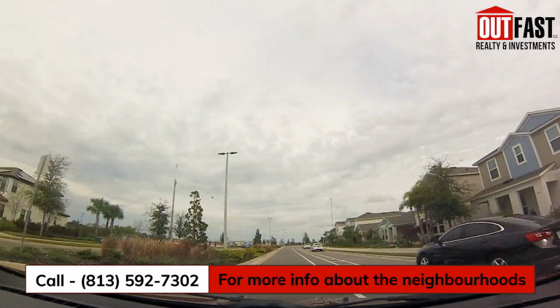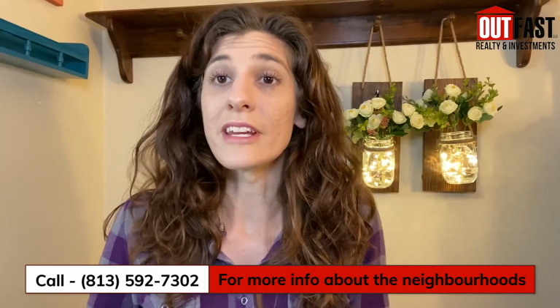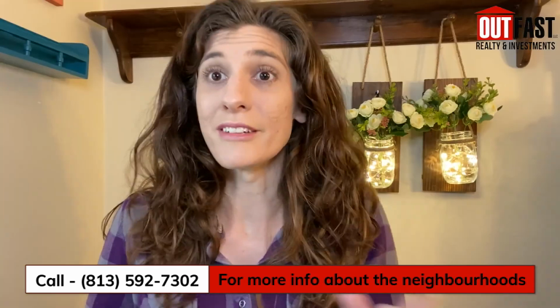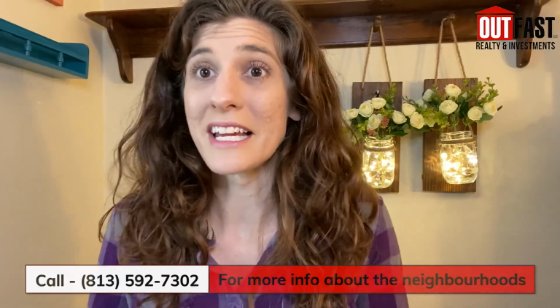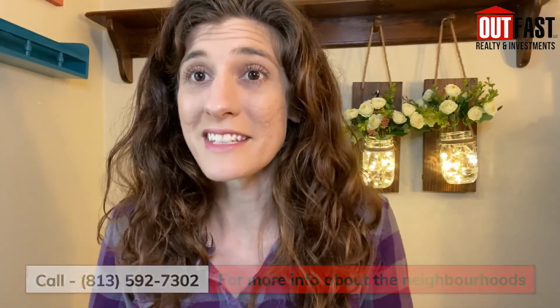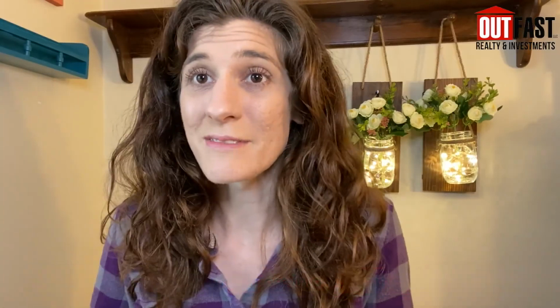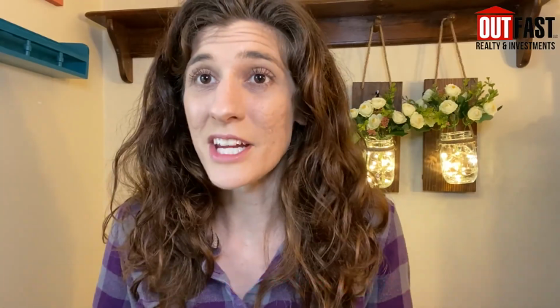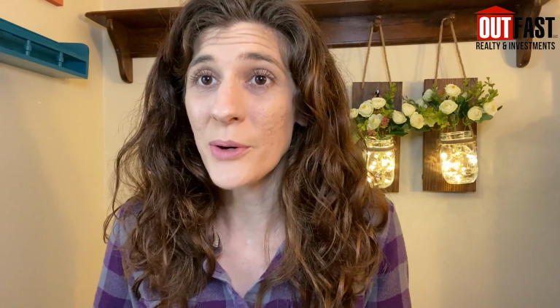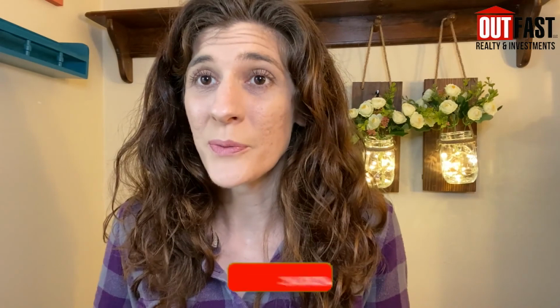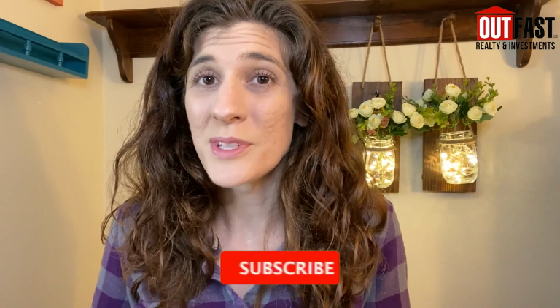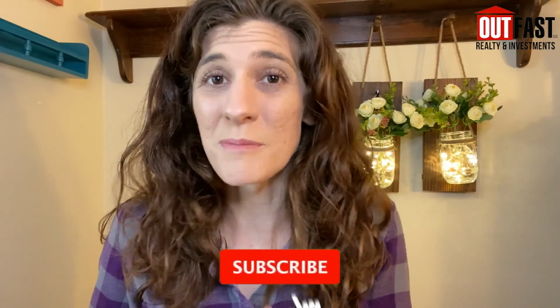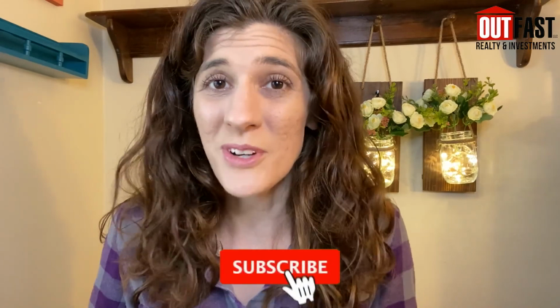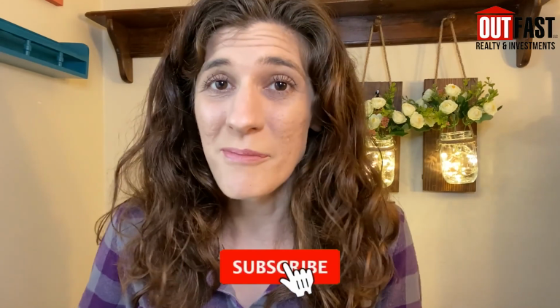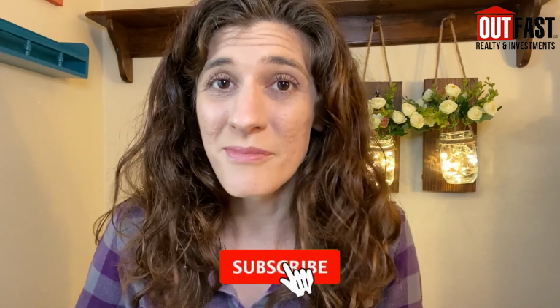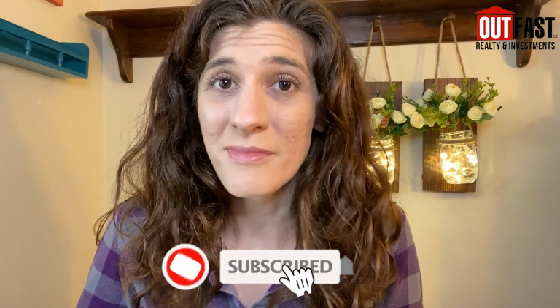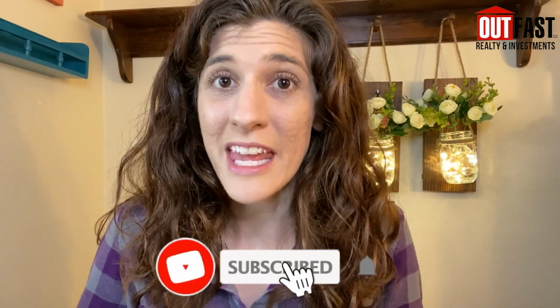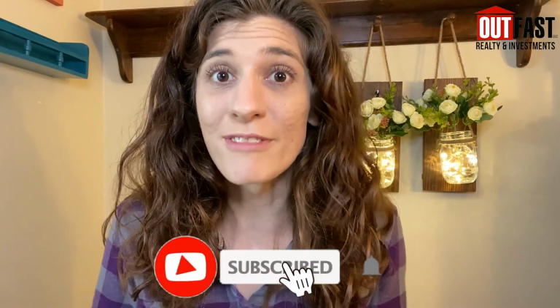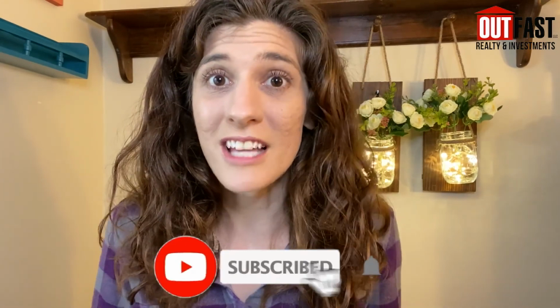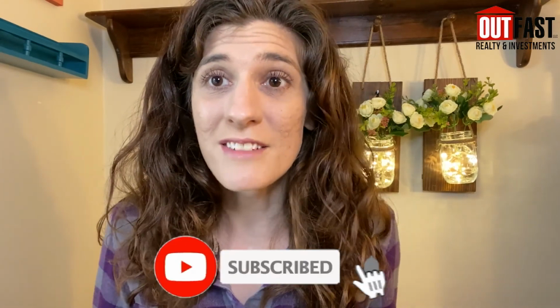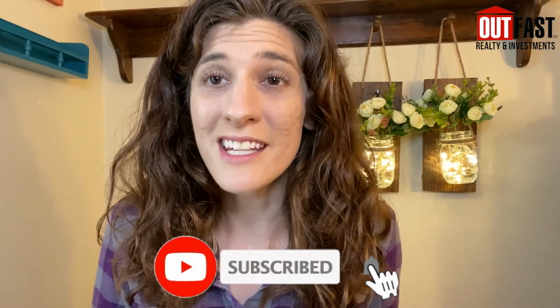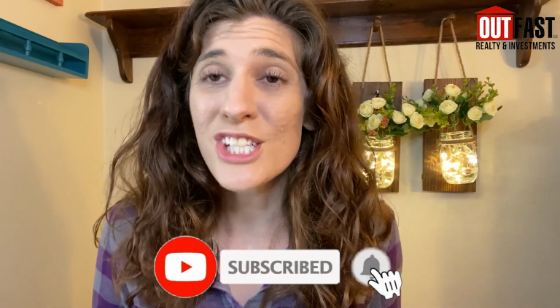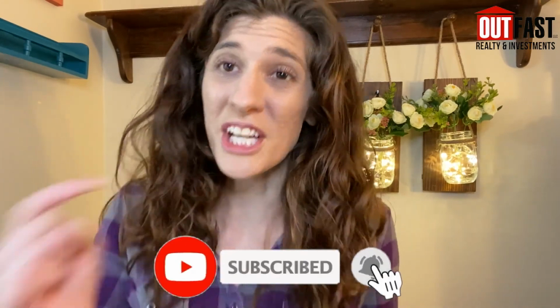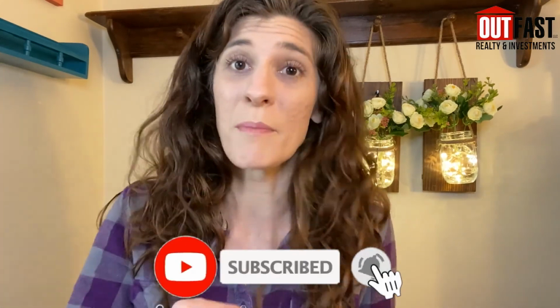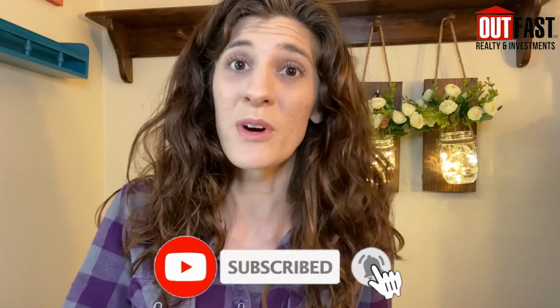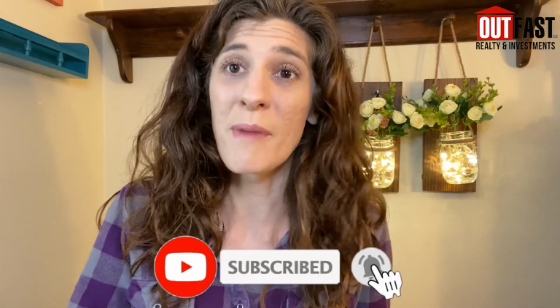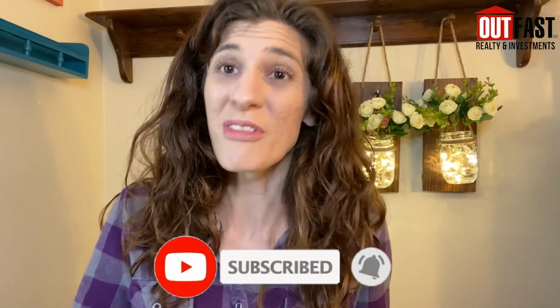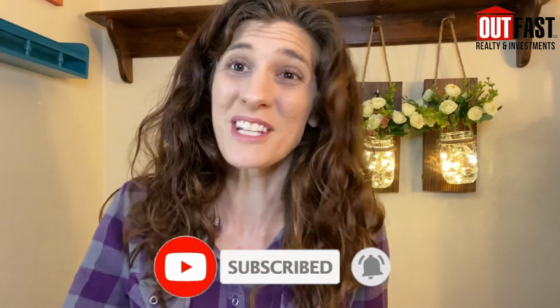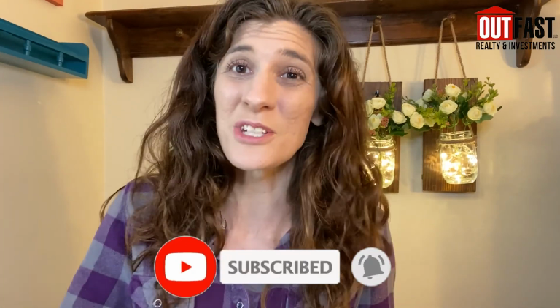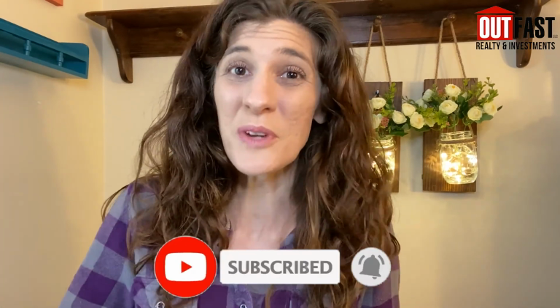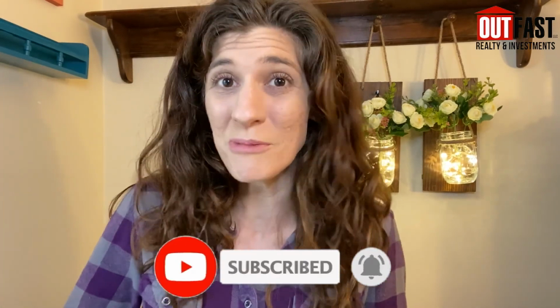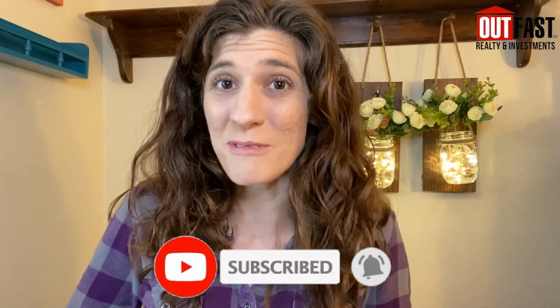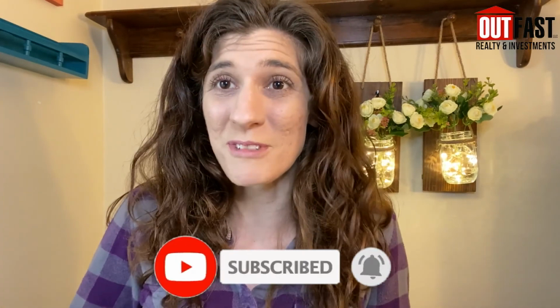If you liked this video, subscribe. If you loved it, check out my one about things to do in Riverview.